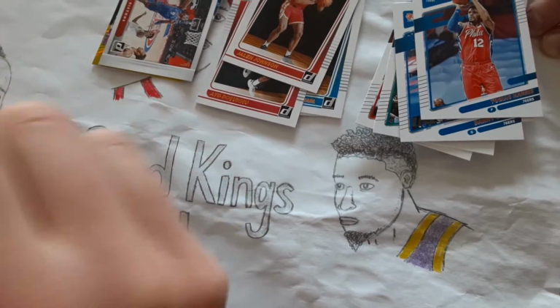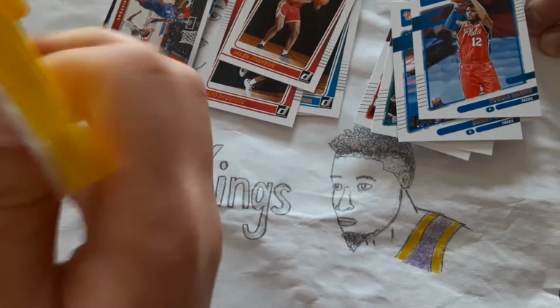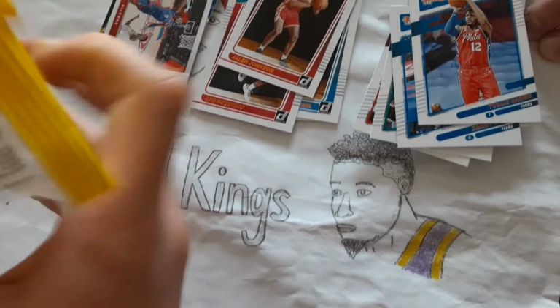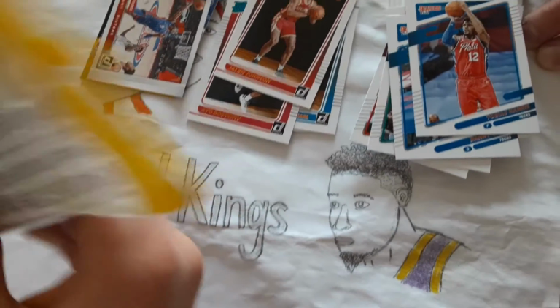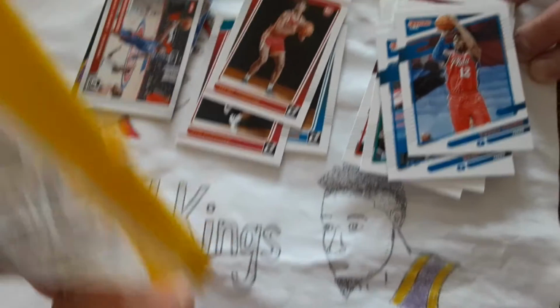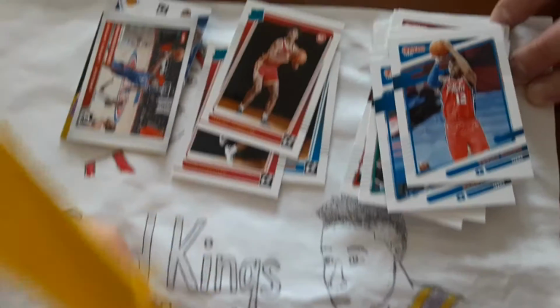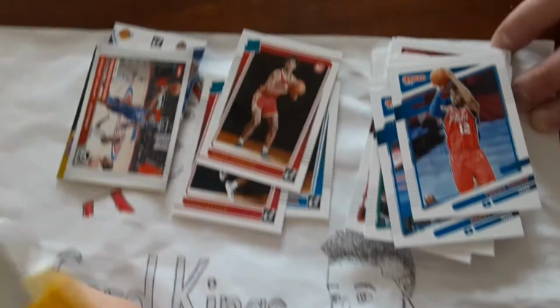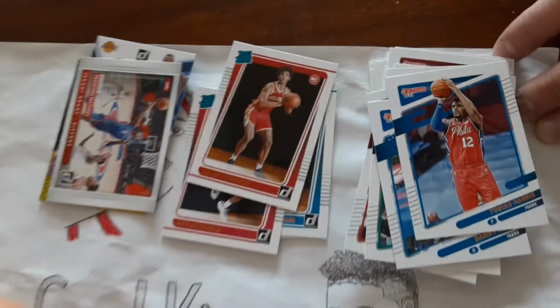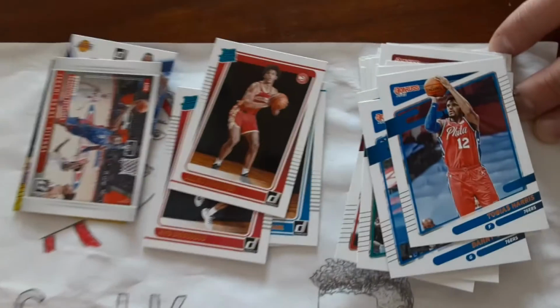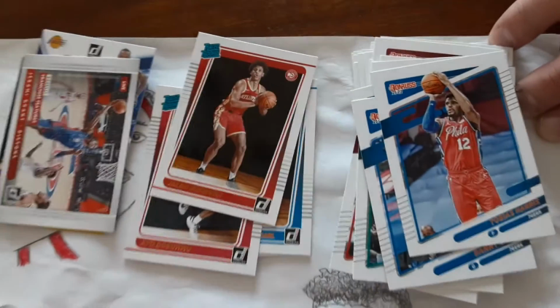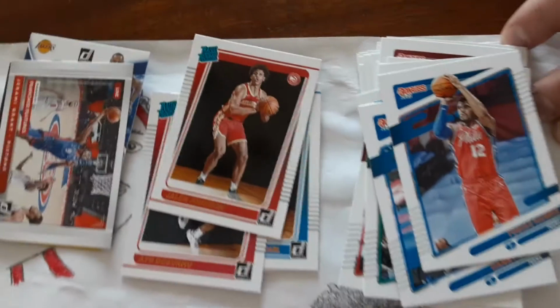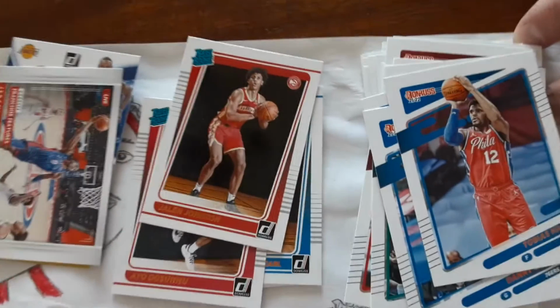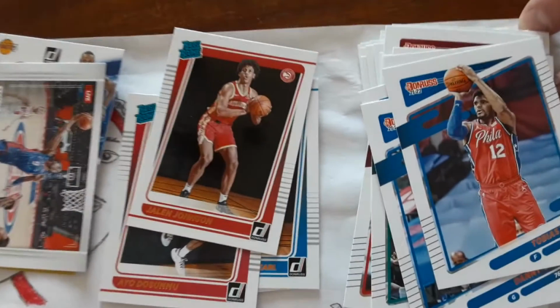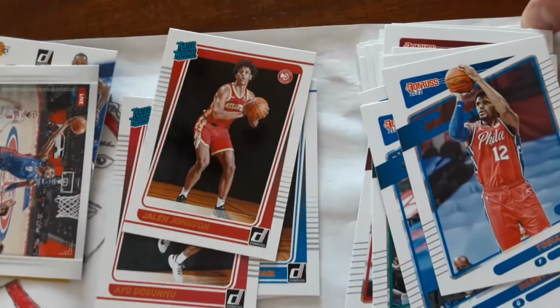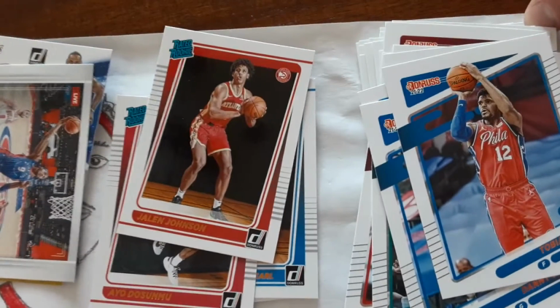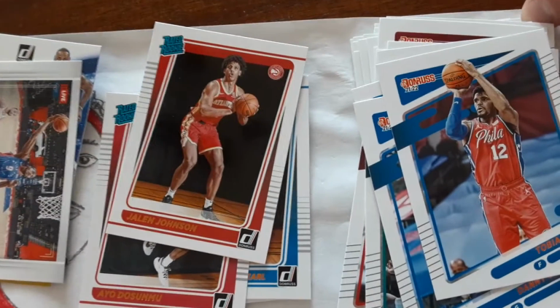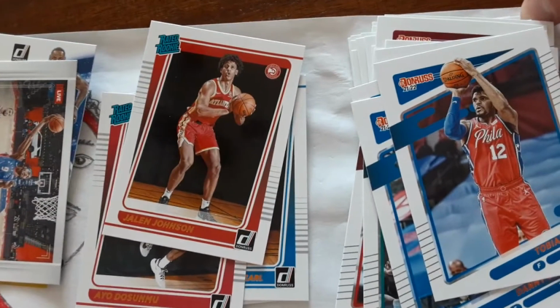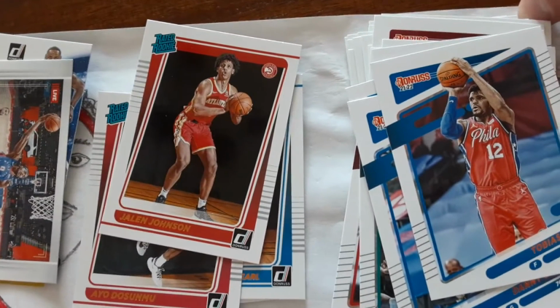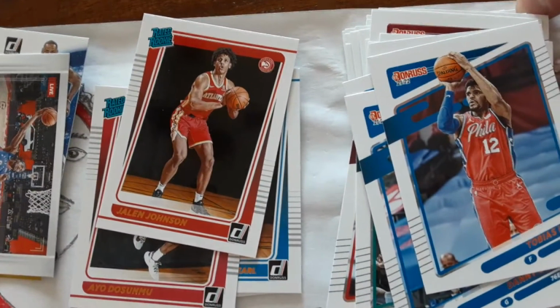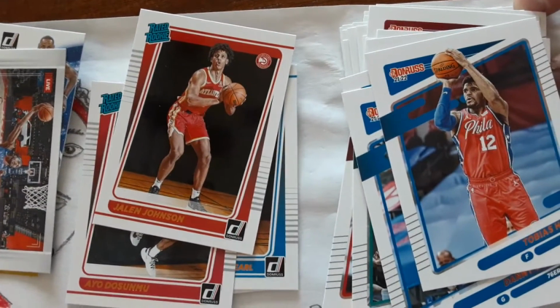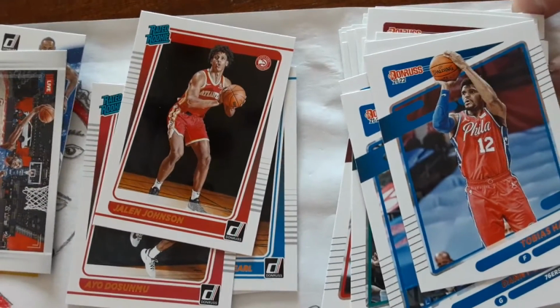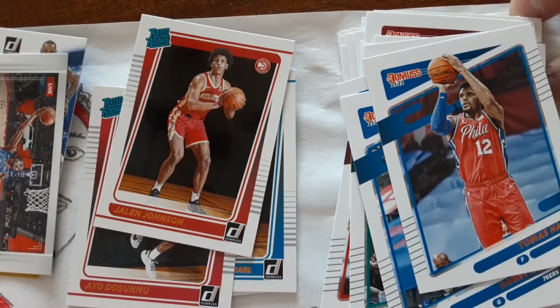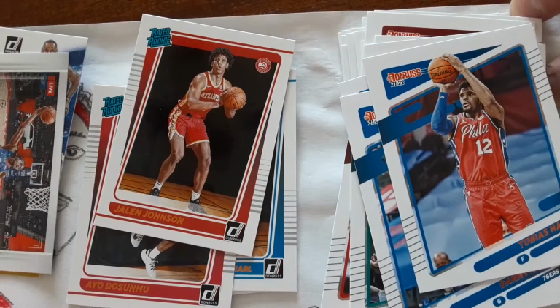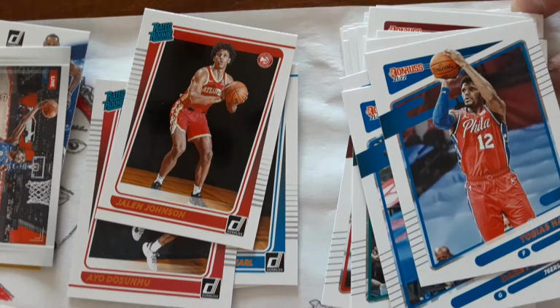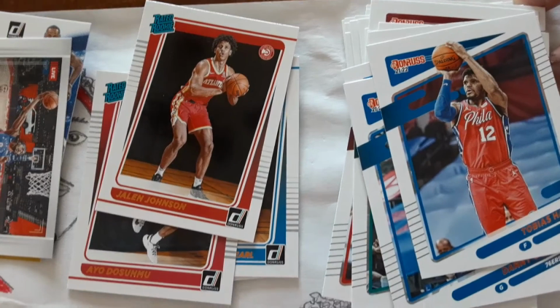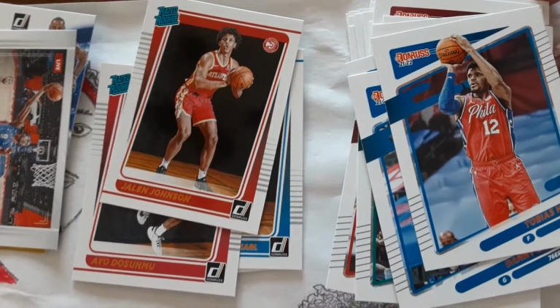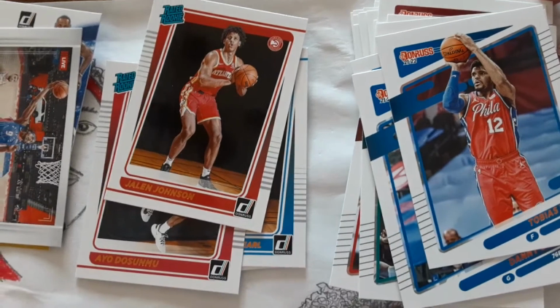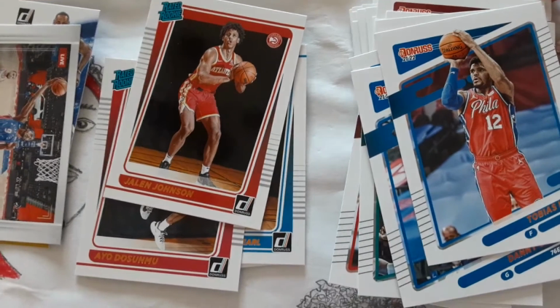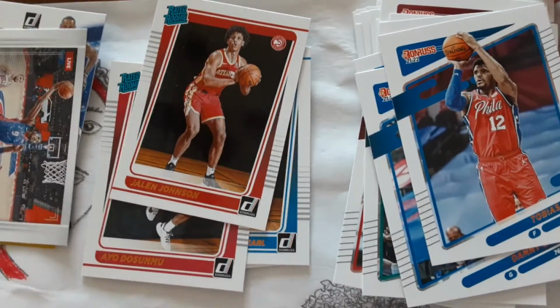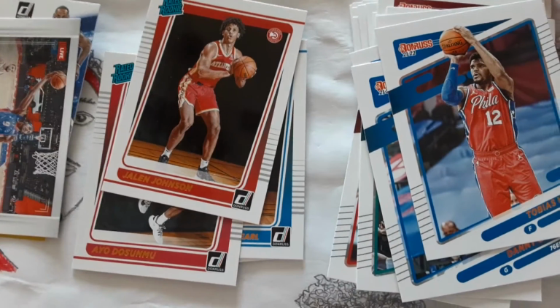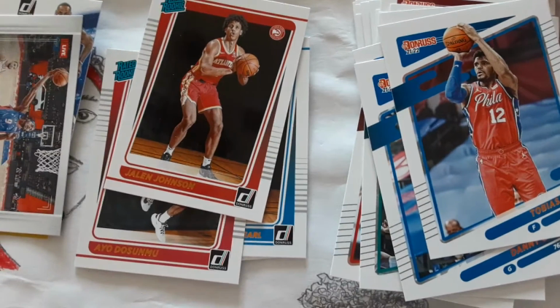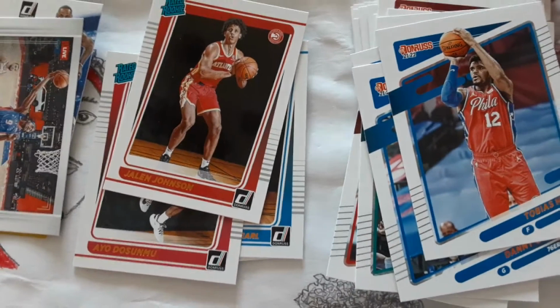So two pretty decent rookies — I think Jalen Johnson is pretty decent, and the A.O. is really good. That was nice.